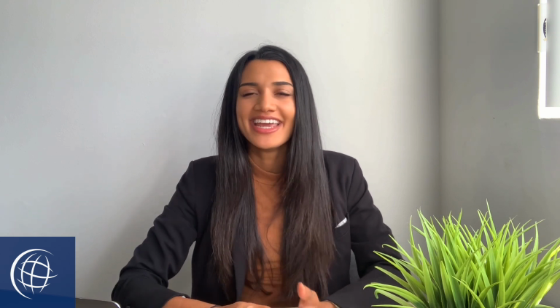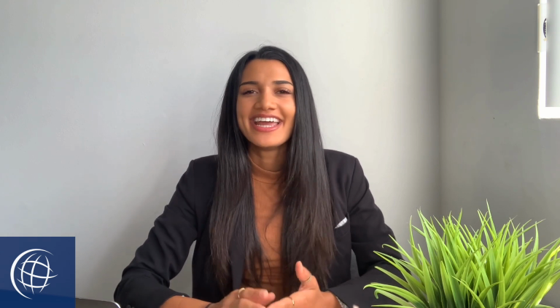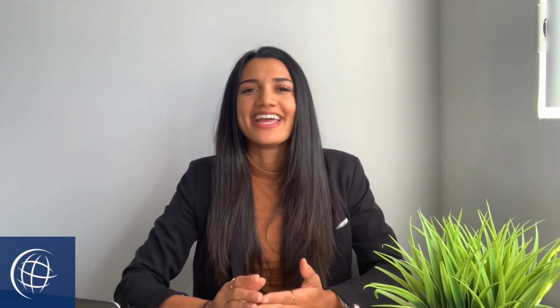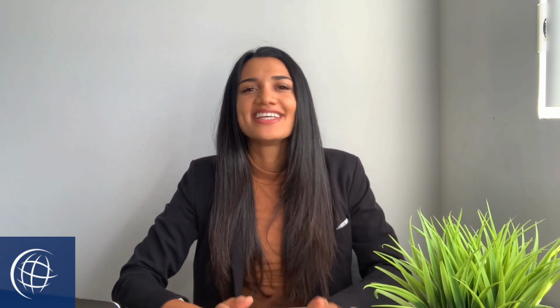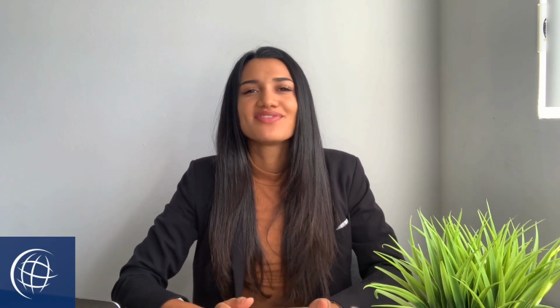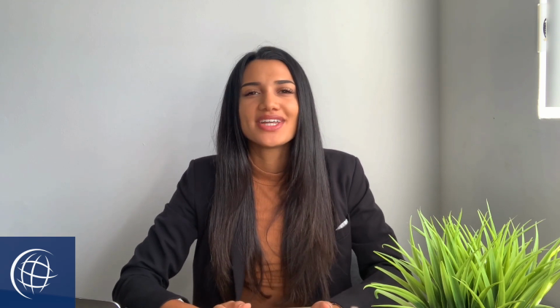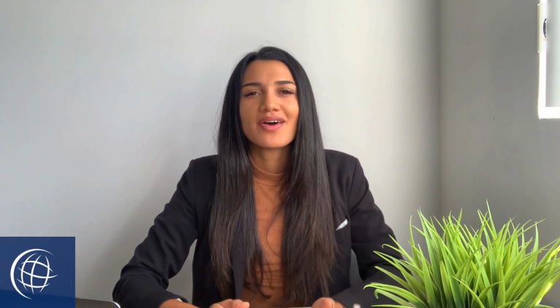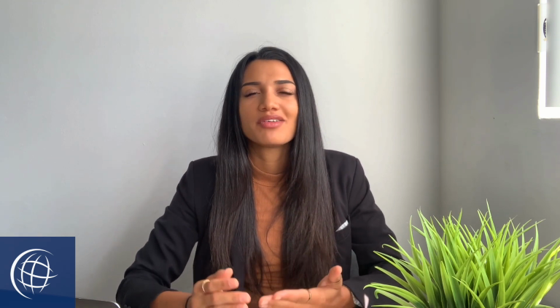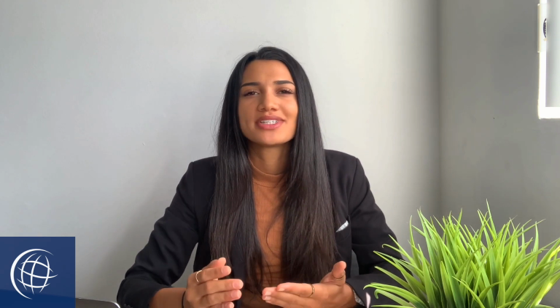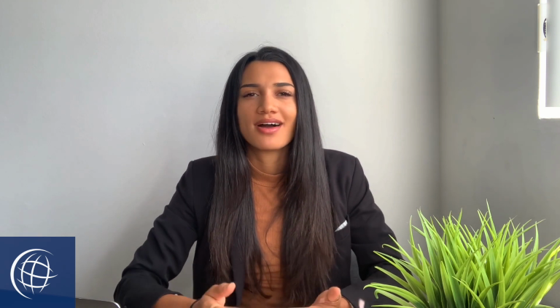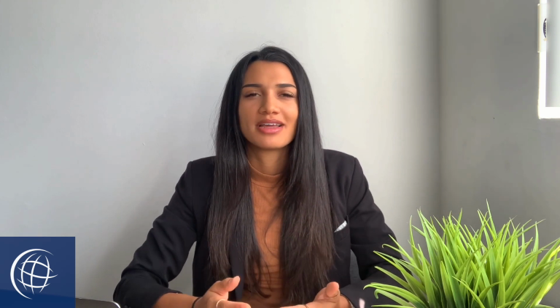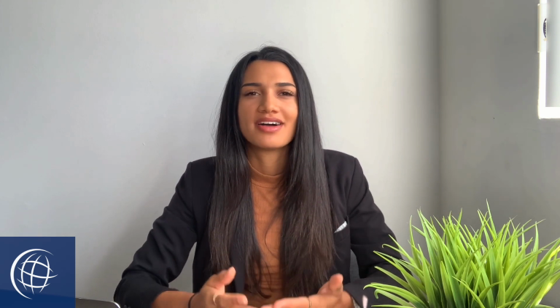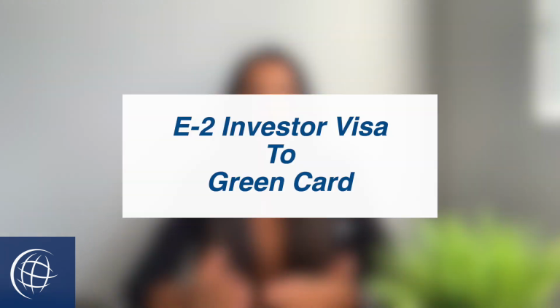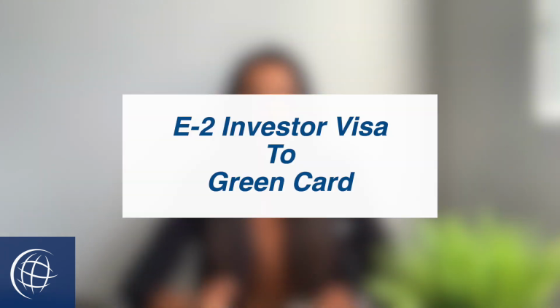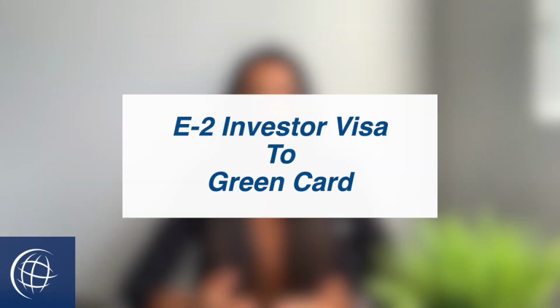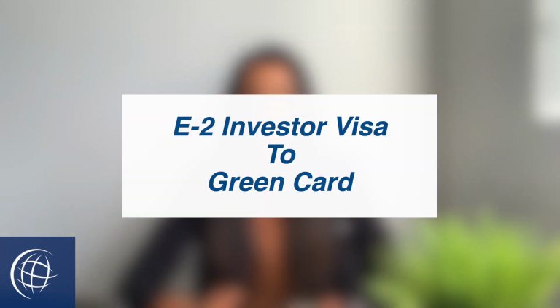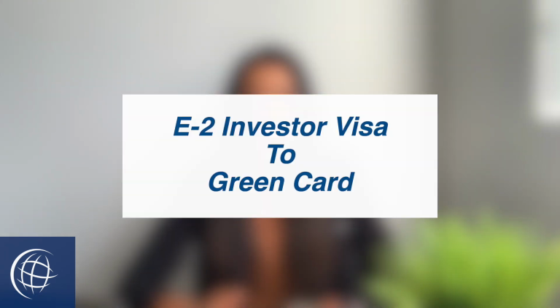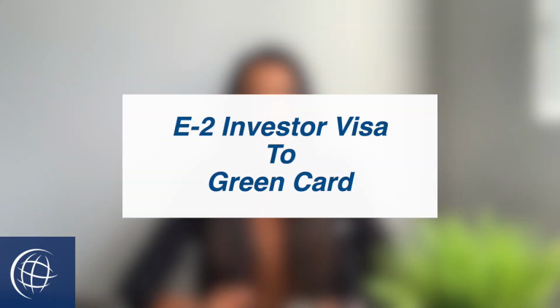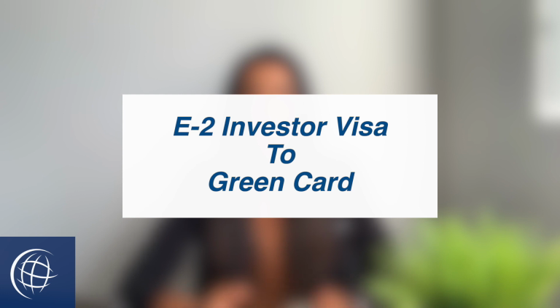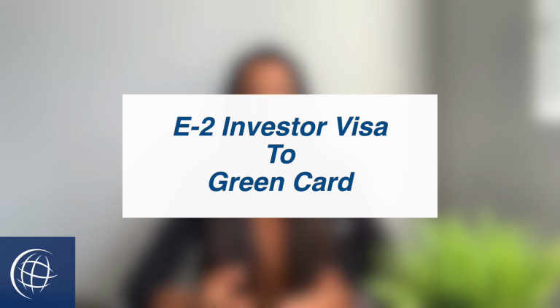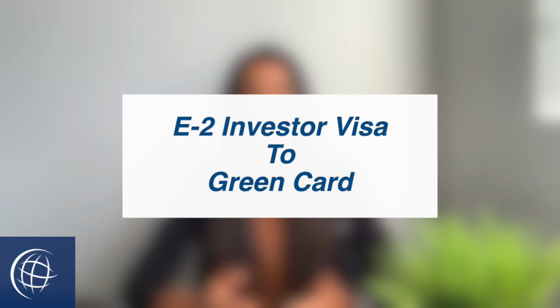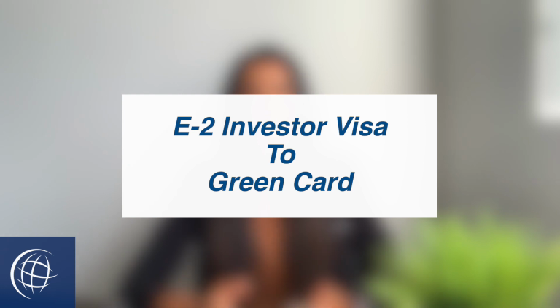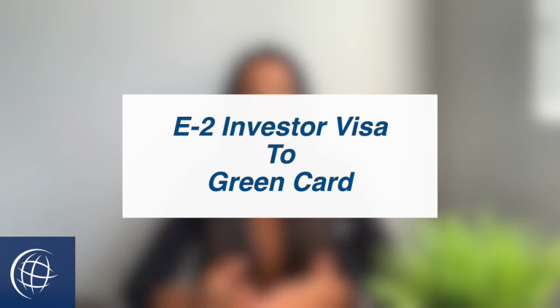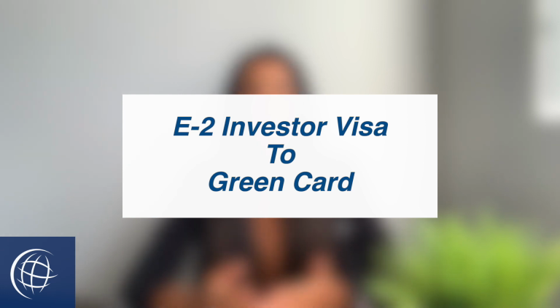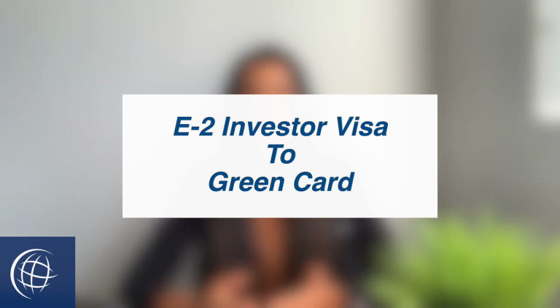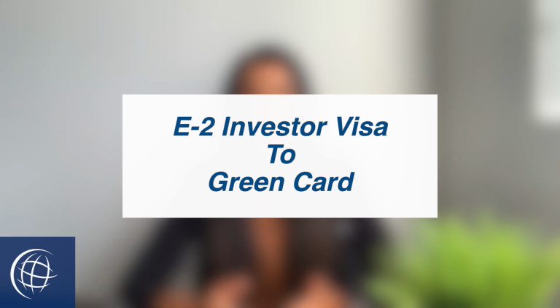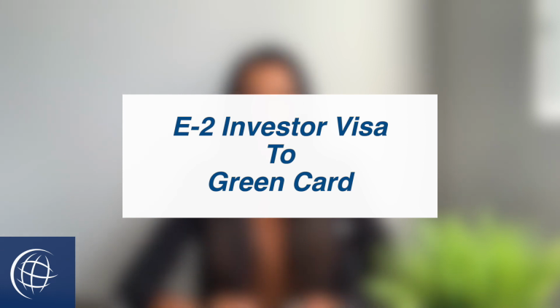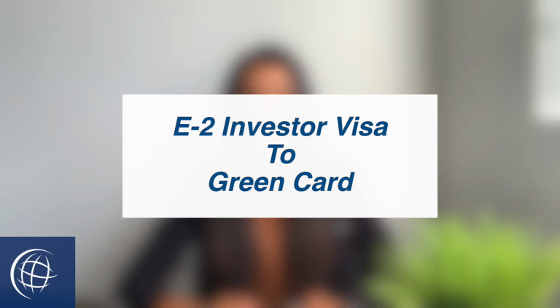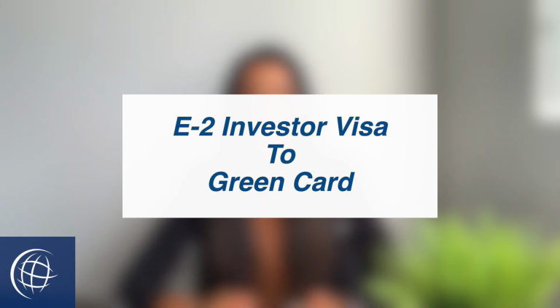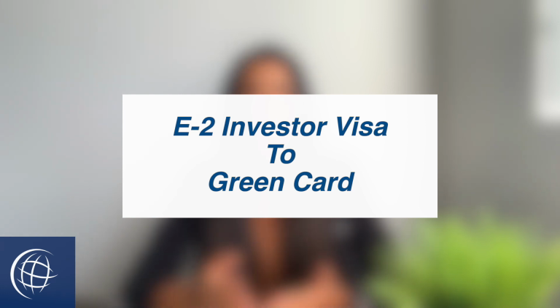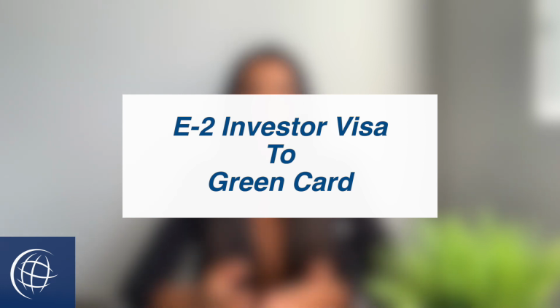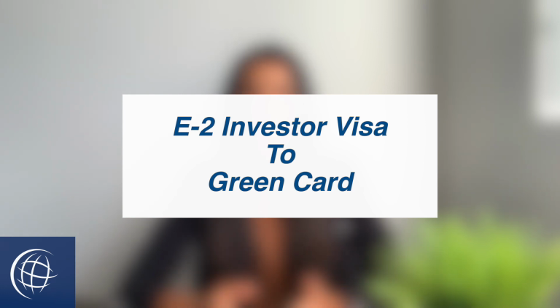In this video, I will be talking about adjusting your status from an E-2 investor visa to a green card.